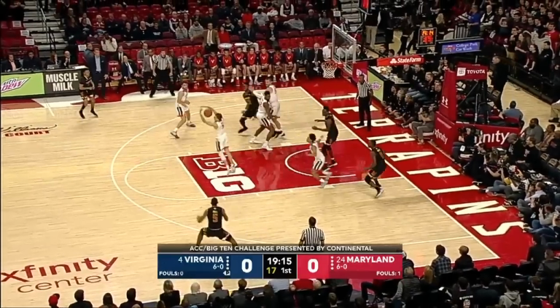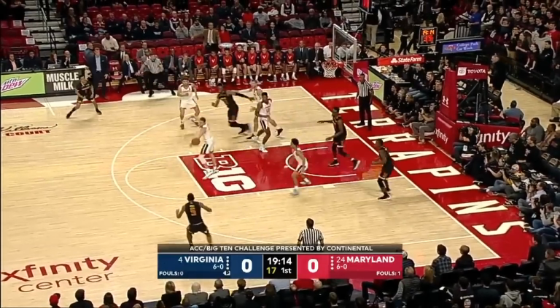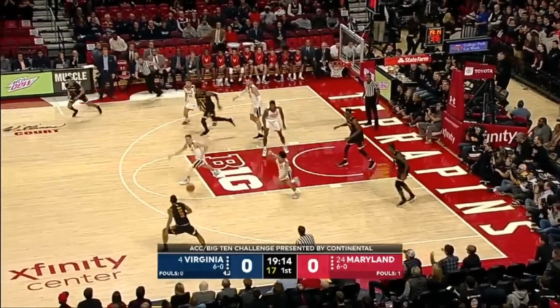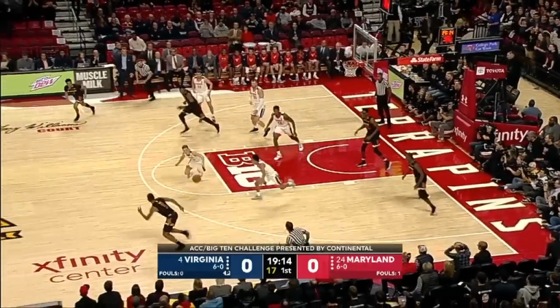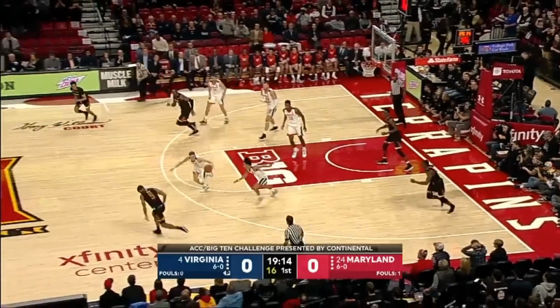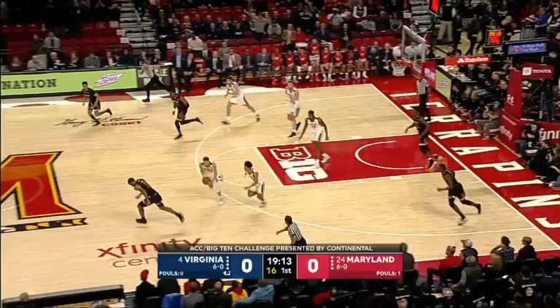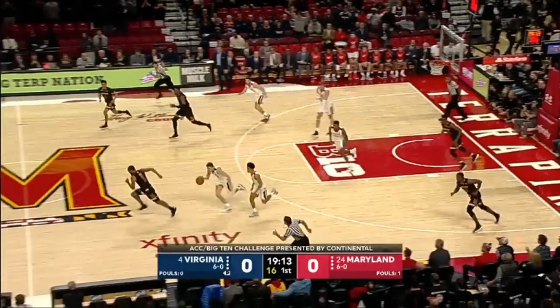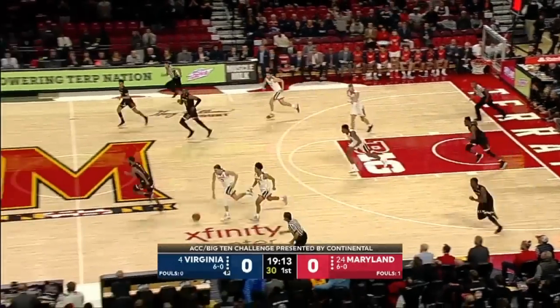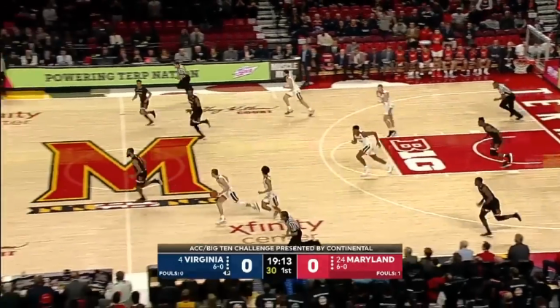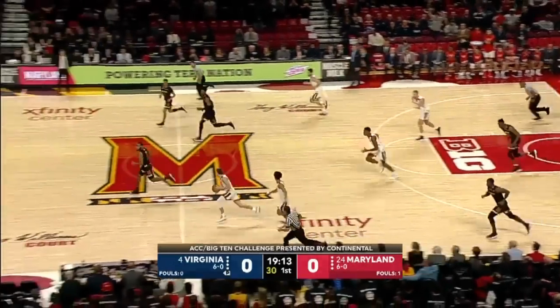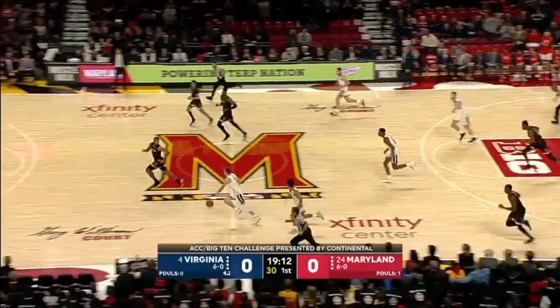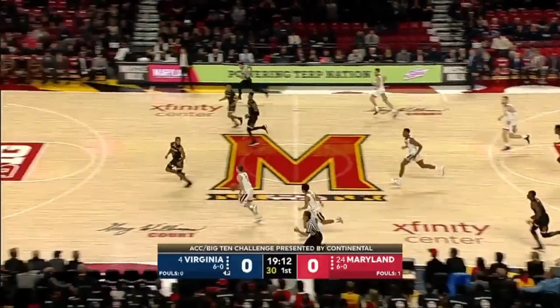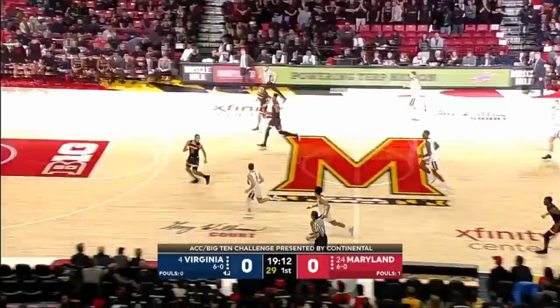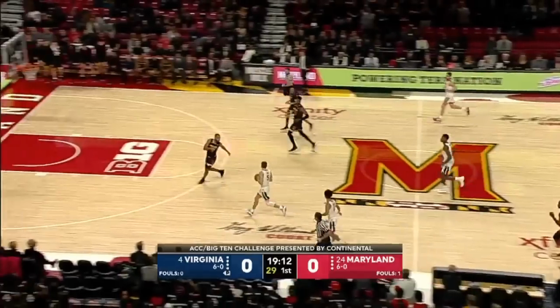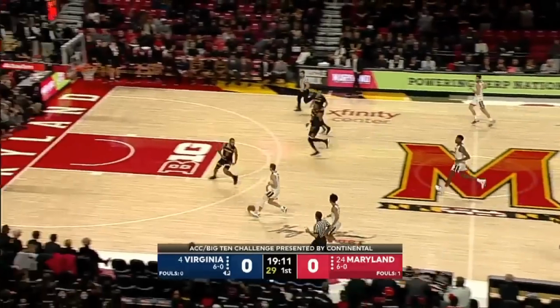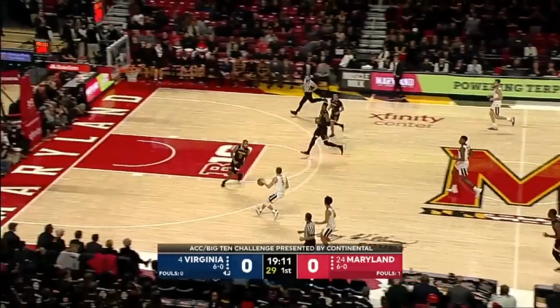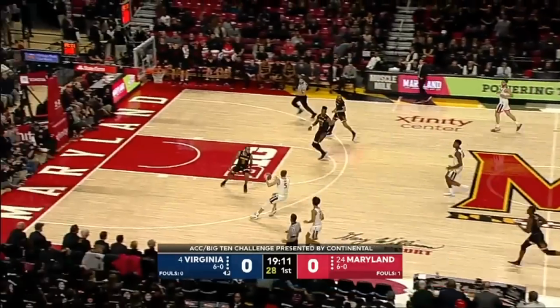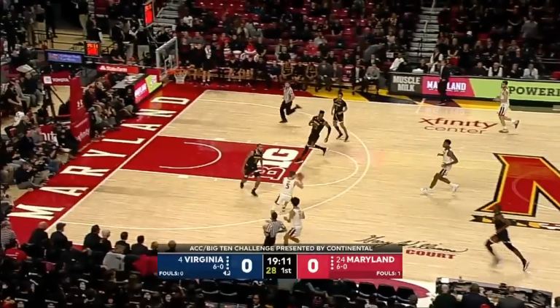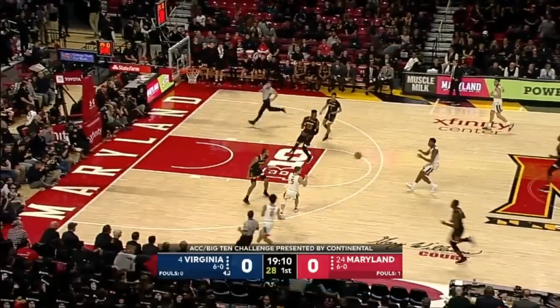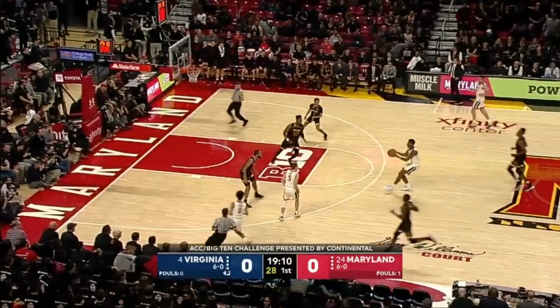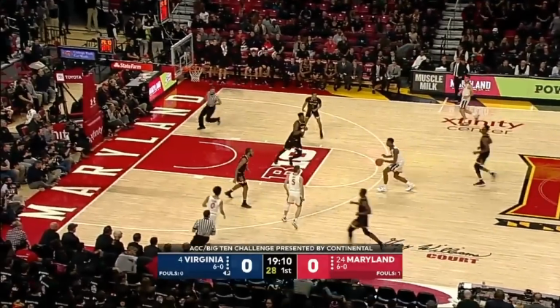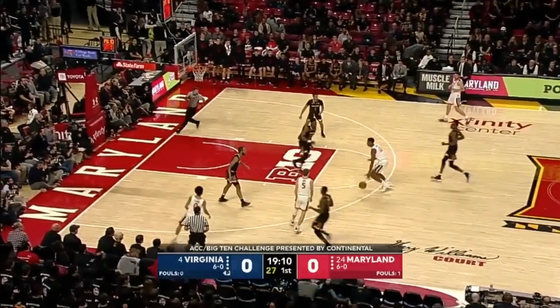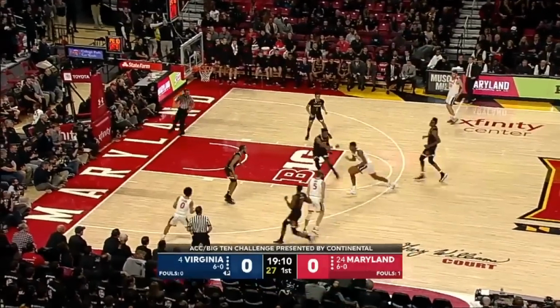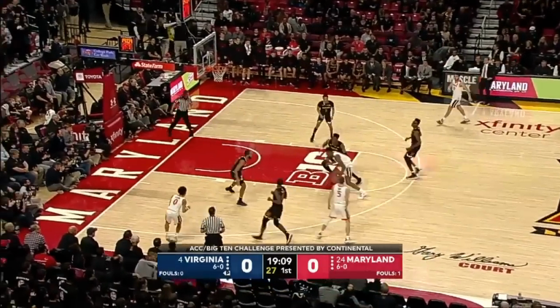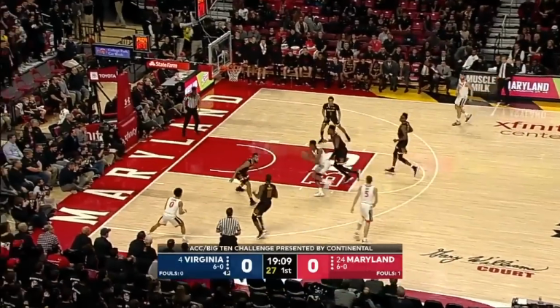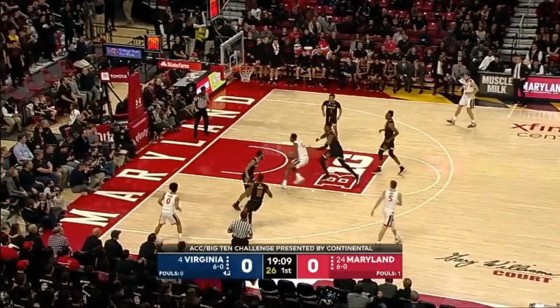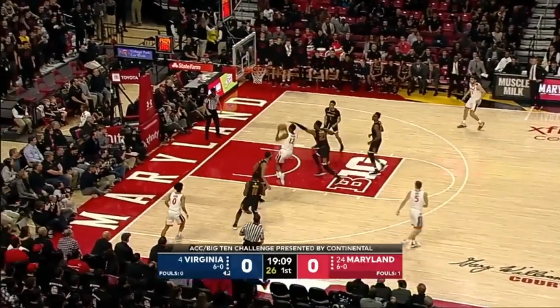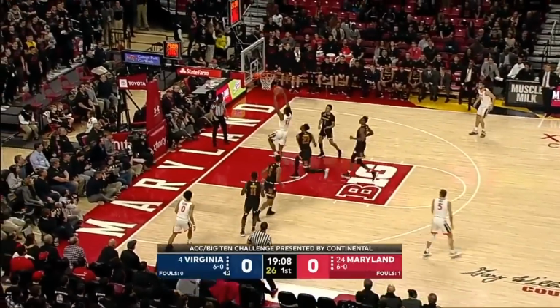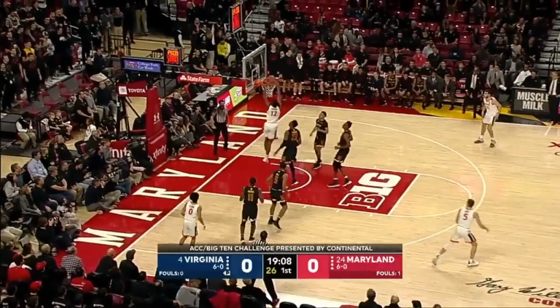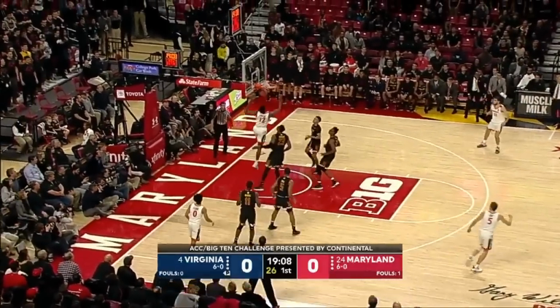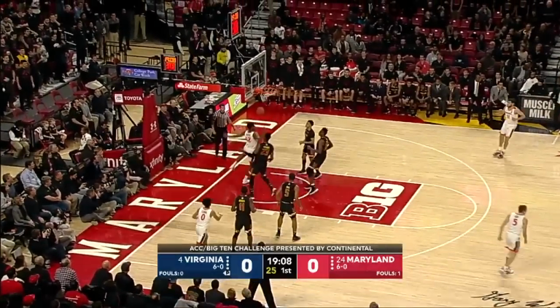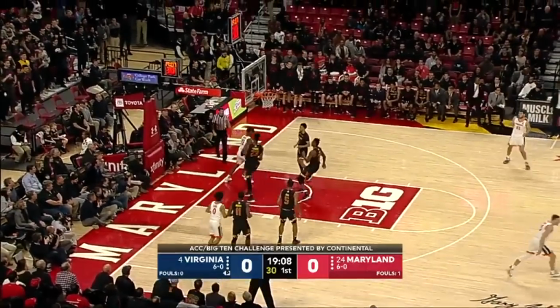Hunter comes with a double-team. Guy with the steal, Virginia the other way. Where Virginia comes post-to-post, a double every time.